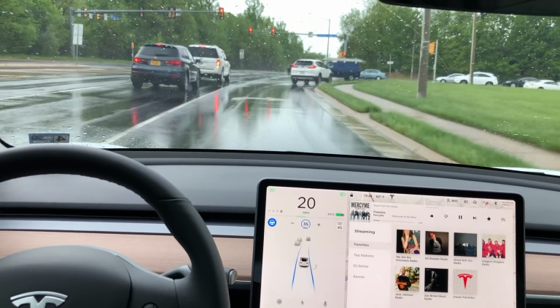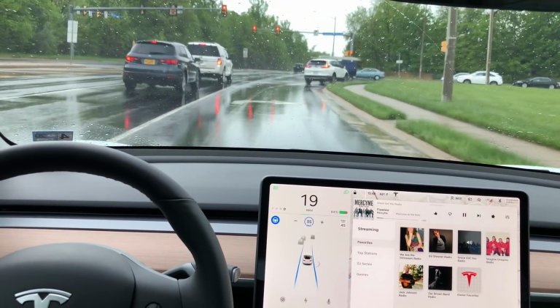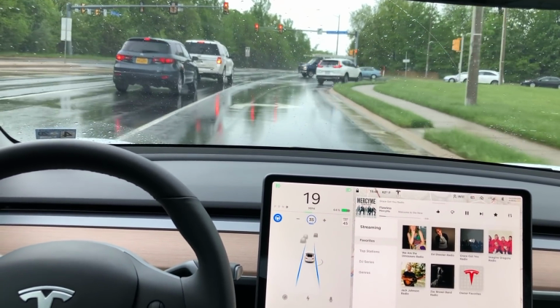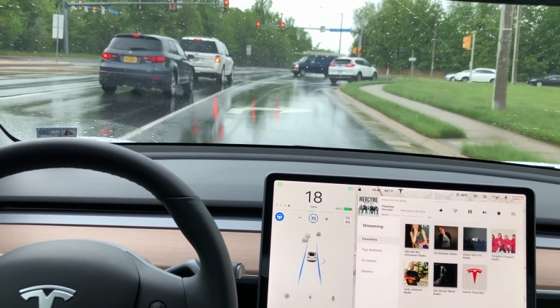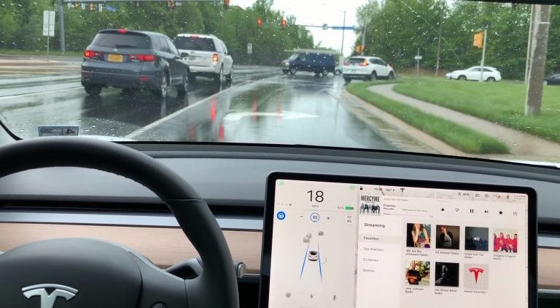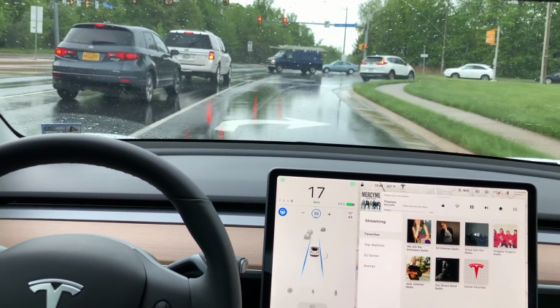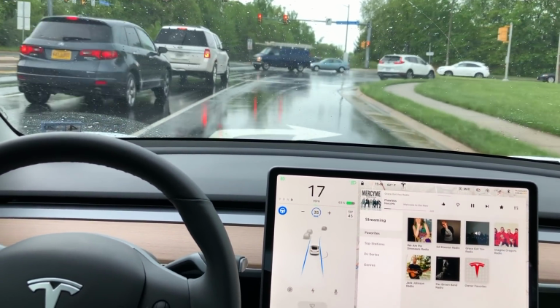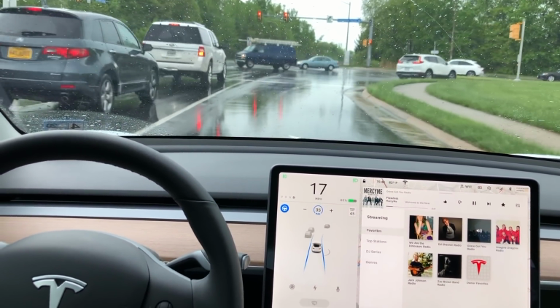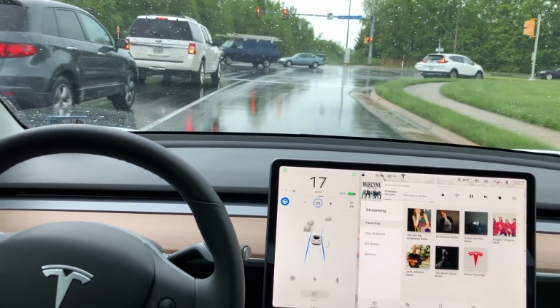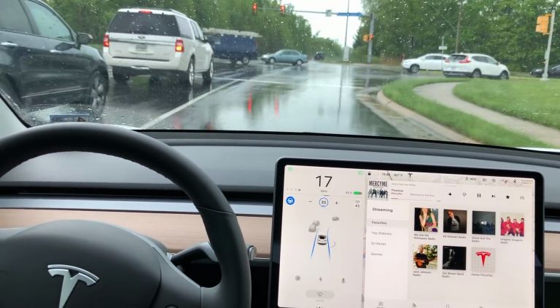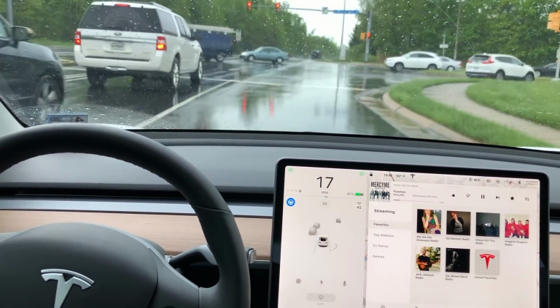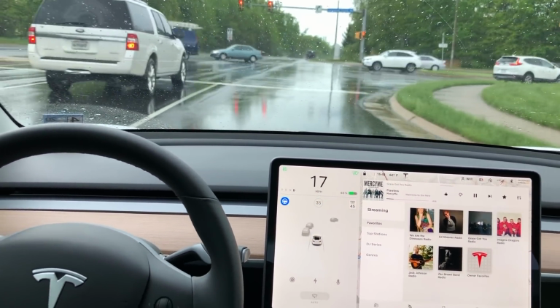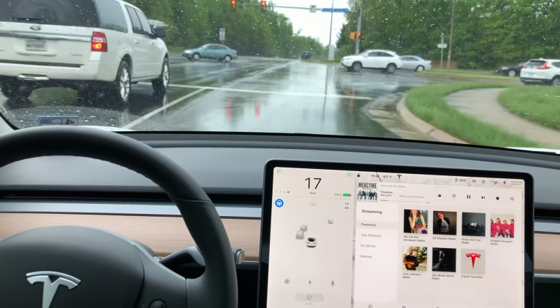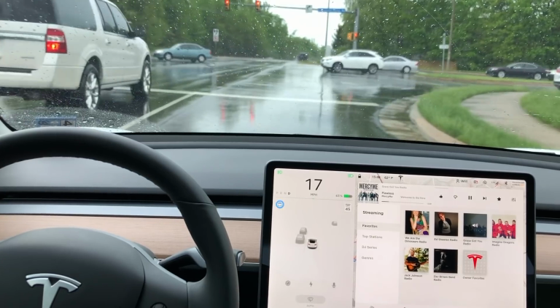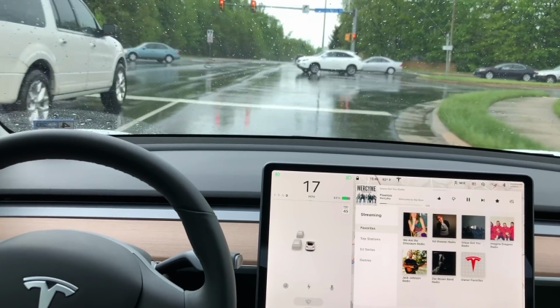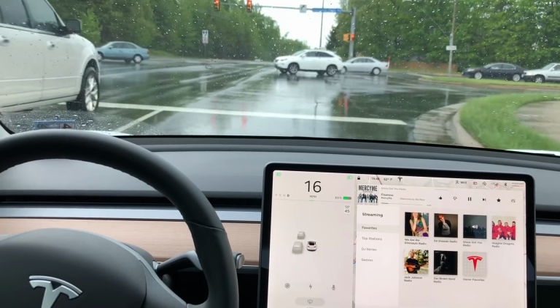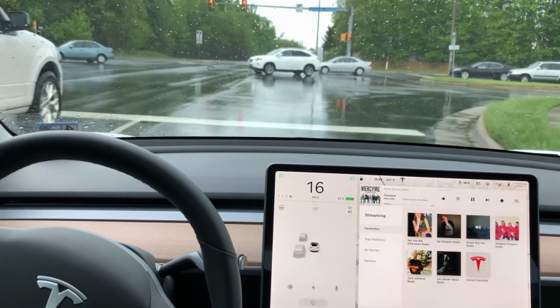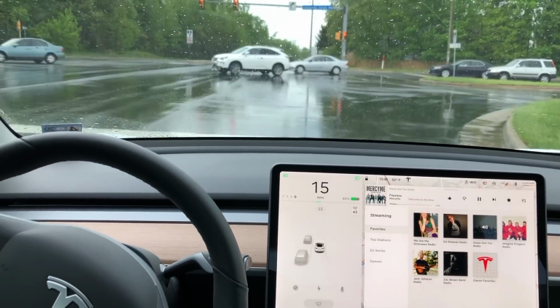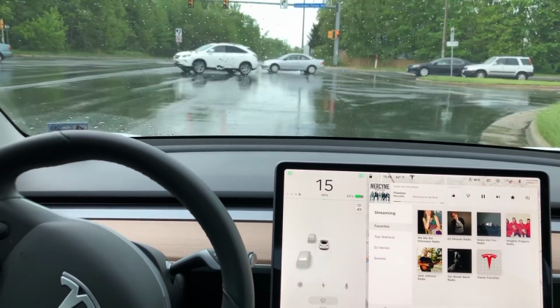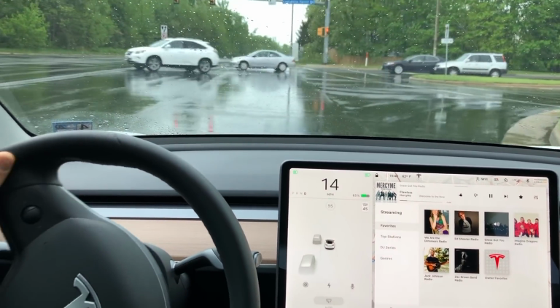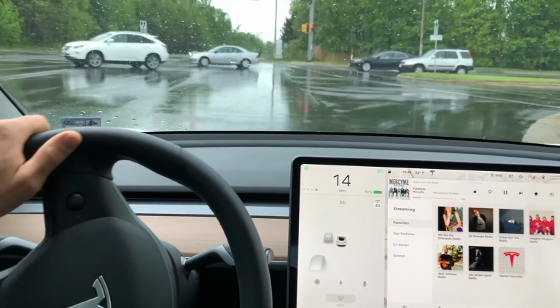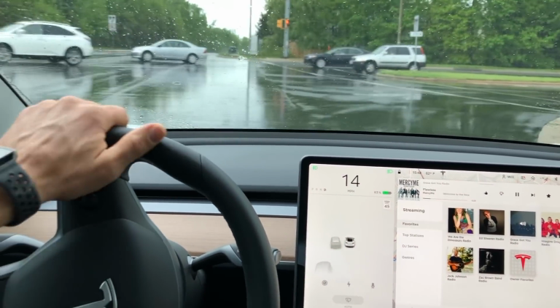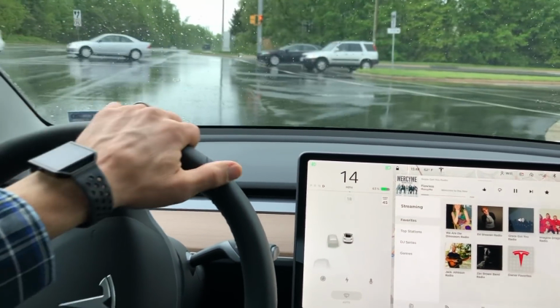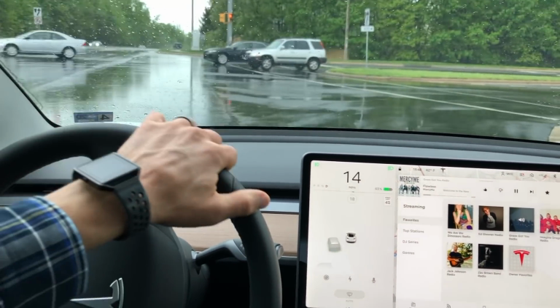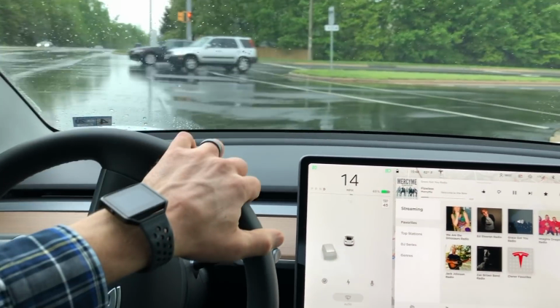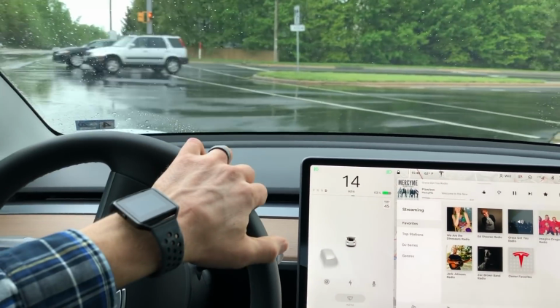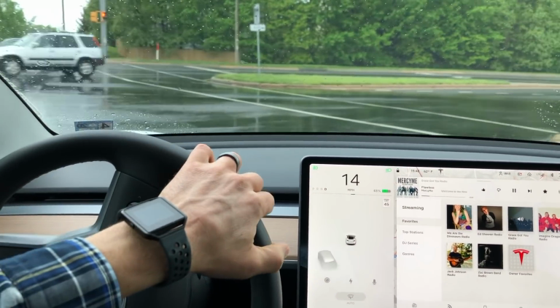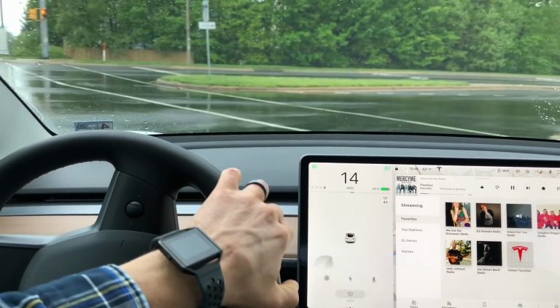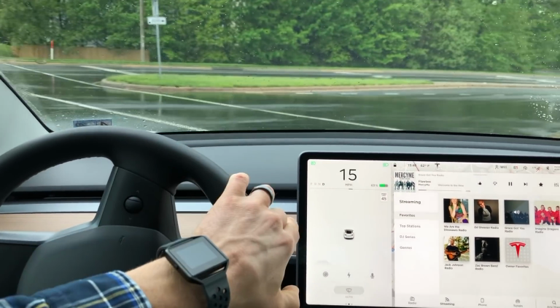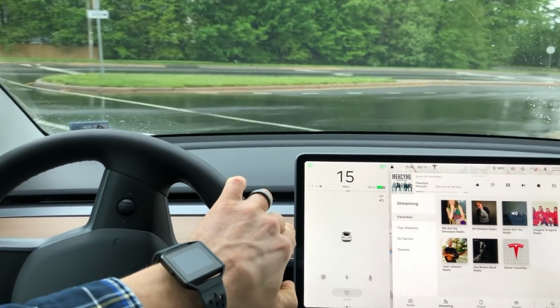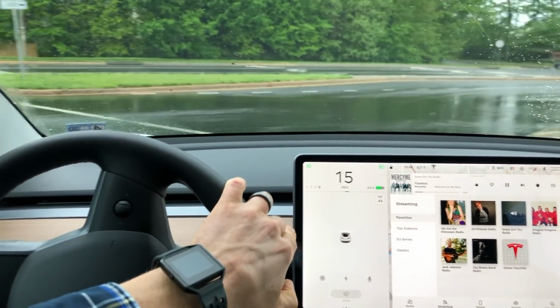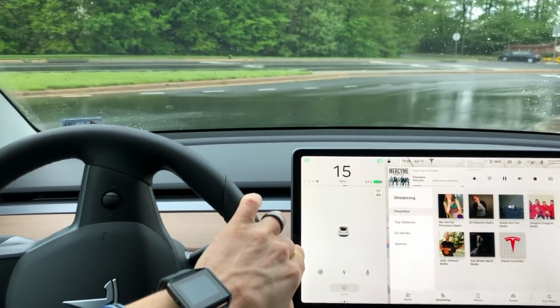After a lane change like this is initiated, be prepared to take over. Current Autopilot software isn't capable of making turns at an intersection.